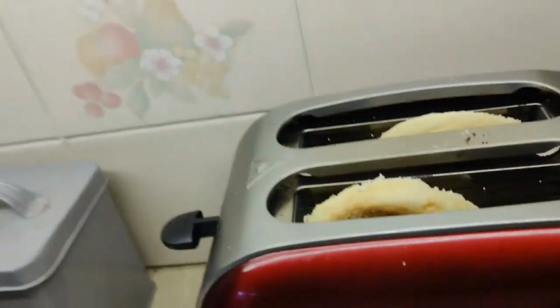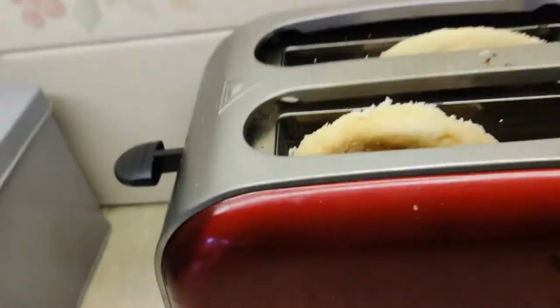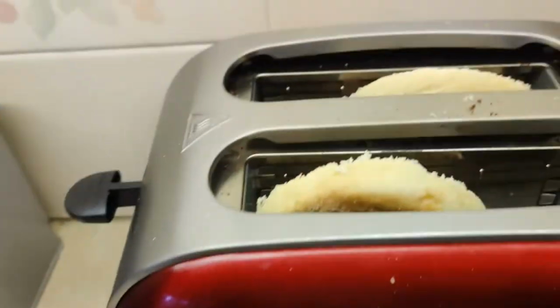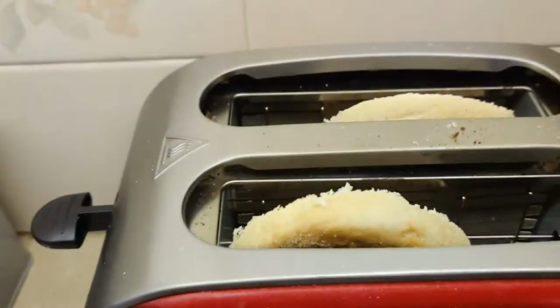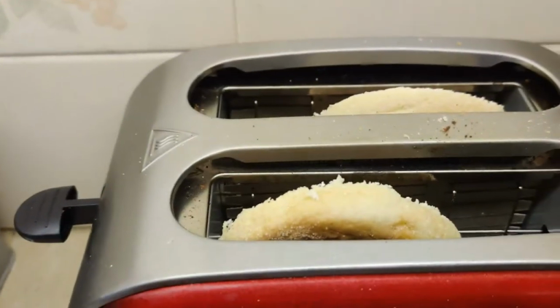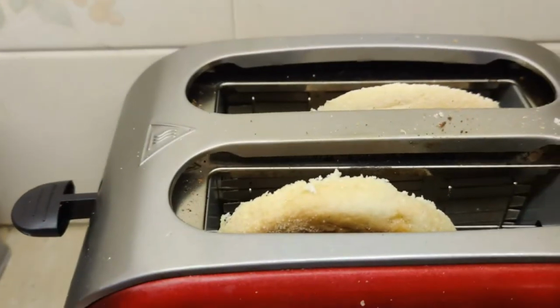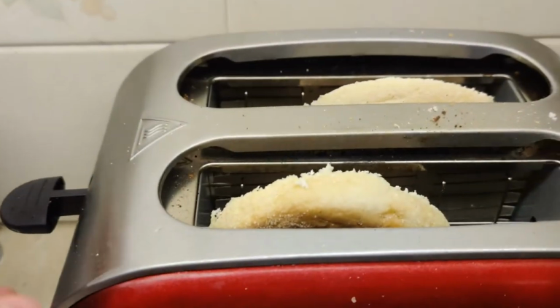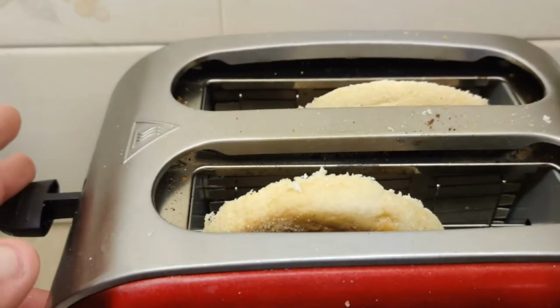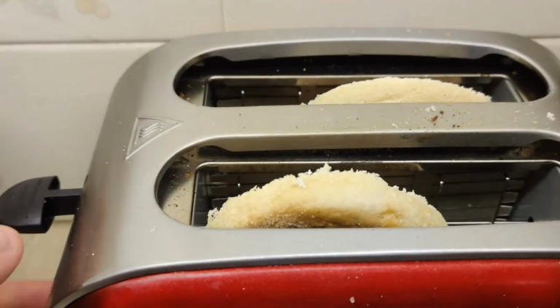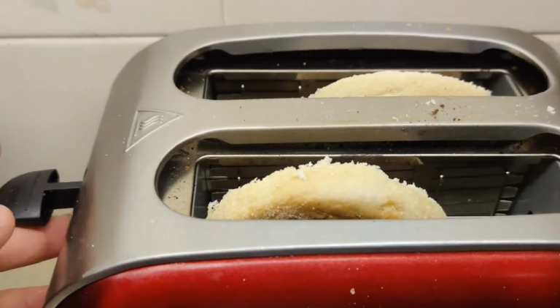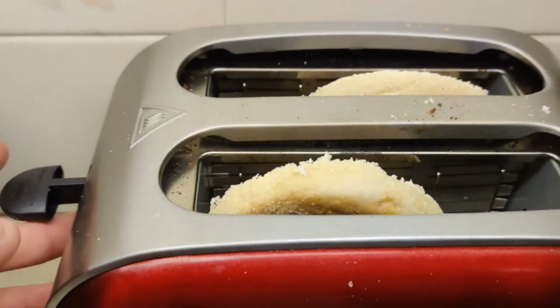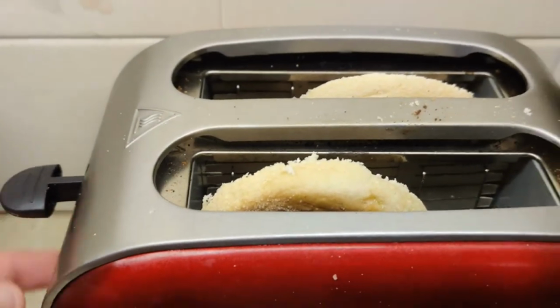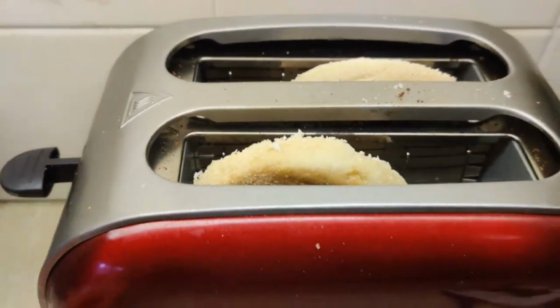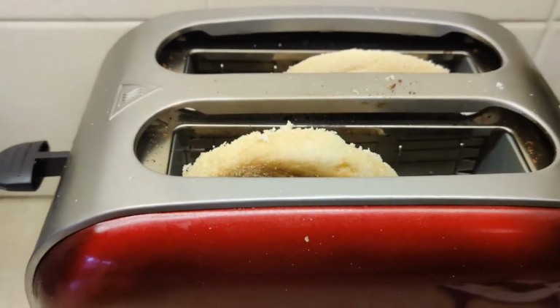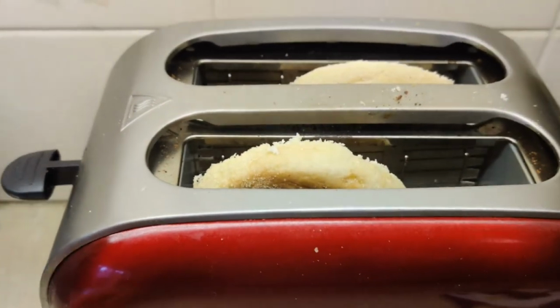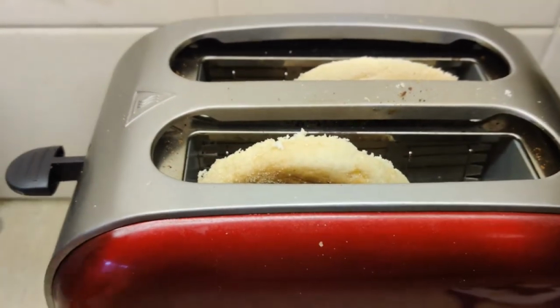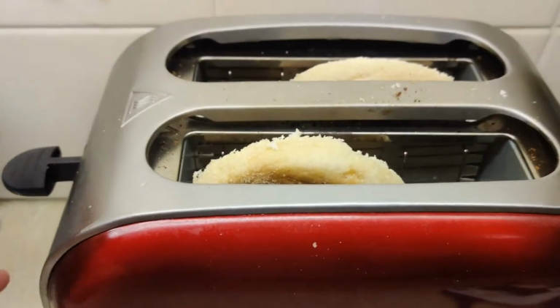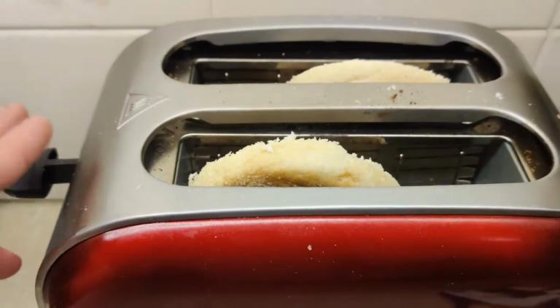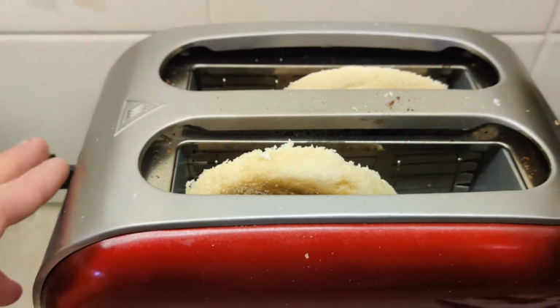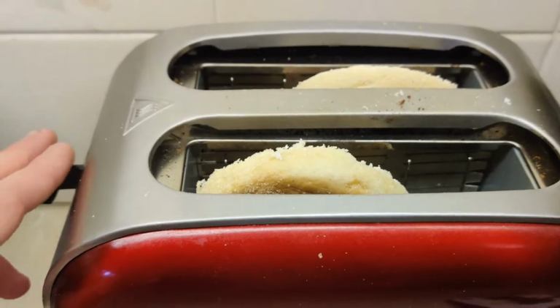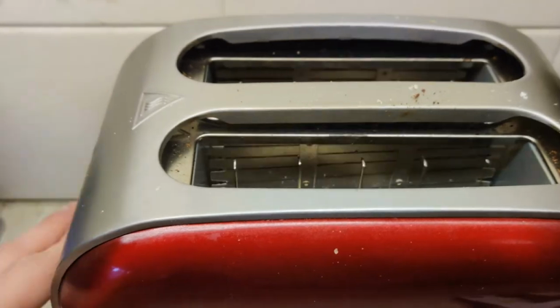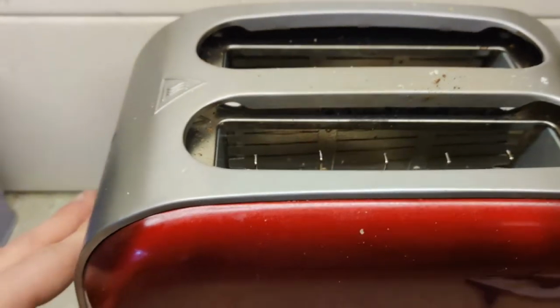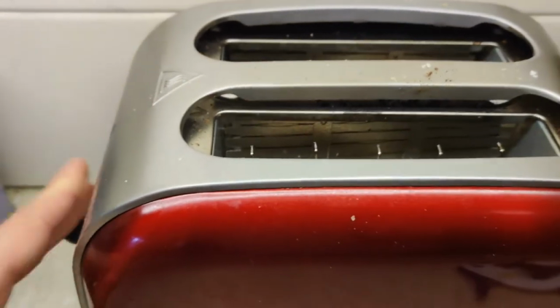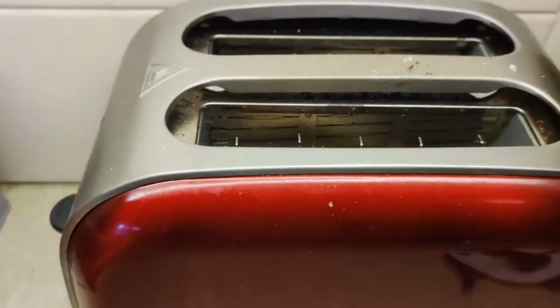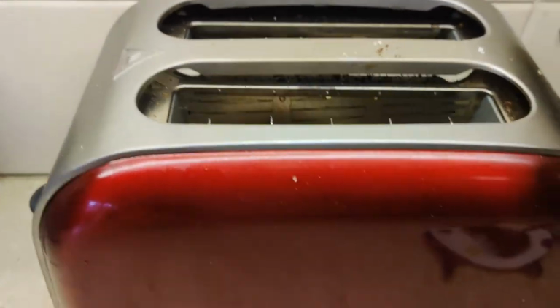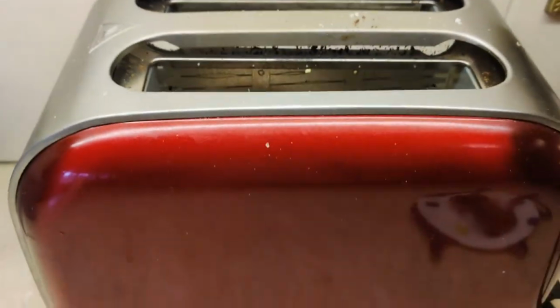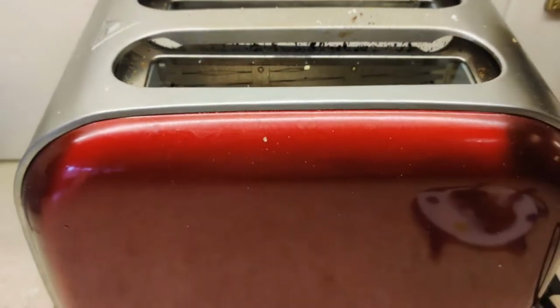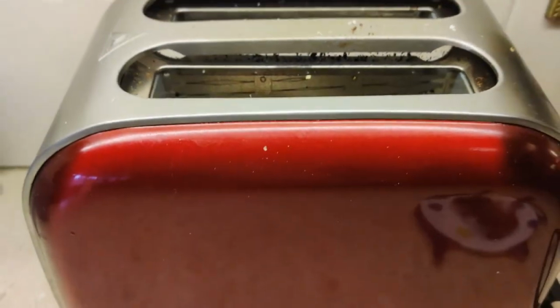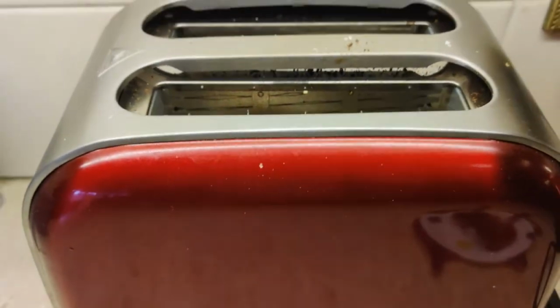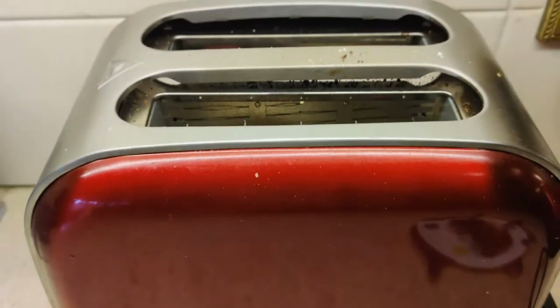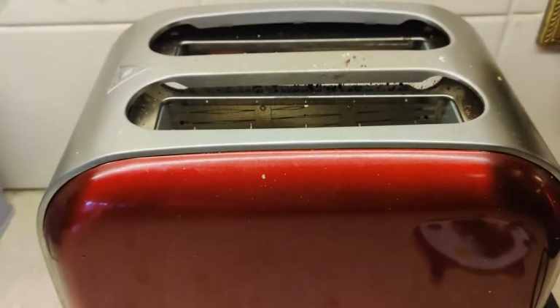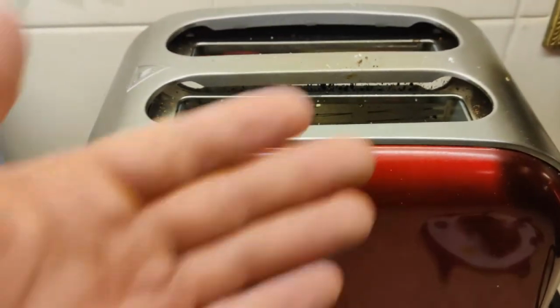You're going to stick your muffins in the toaster and let them toast until brown.